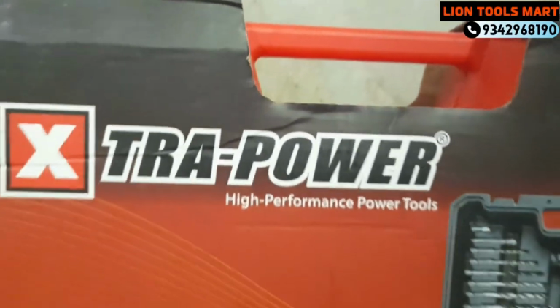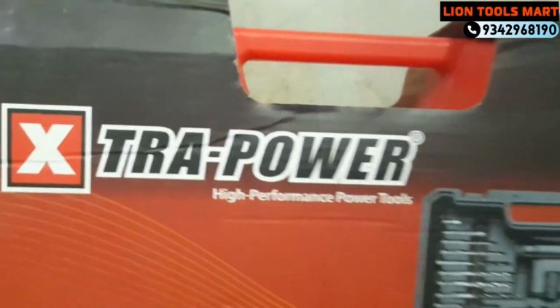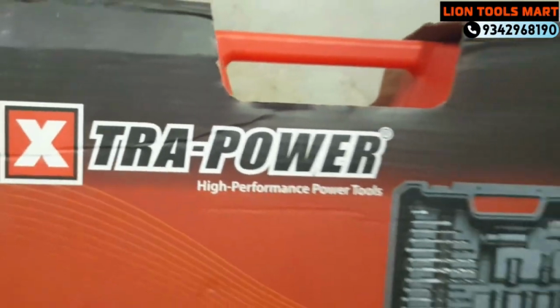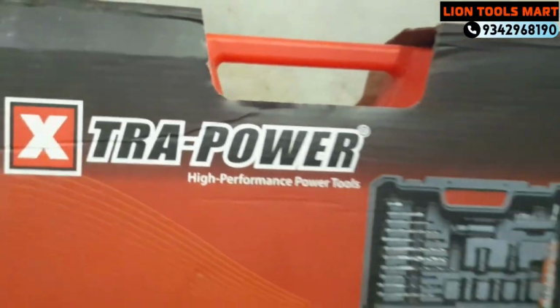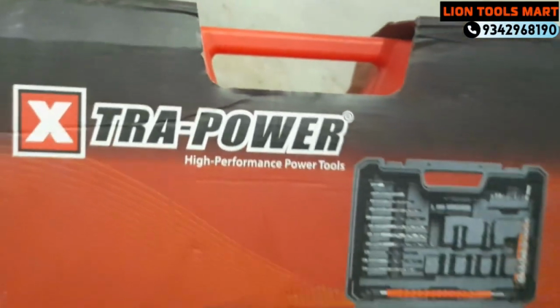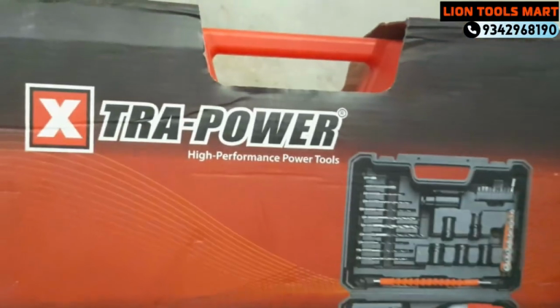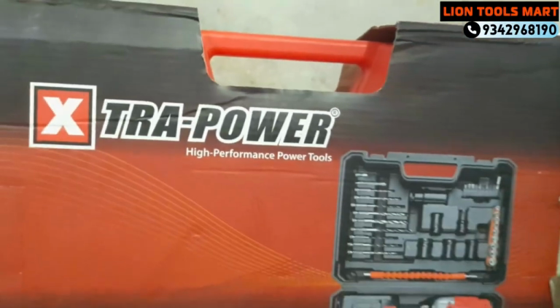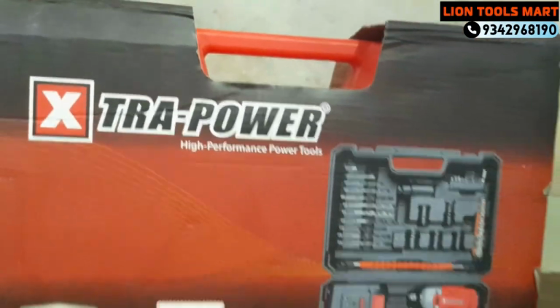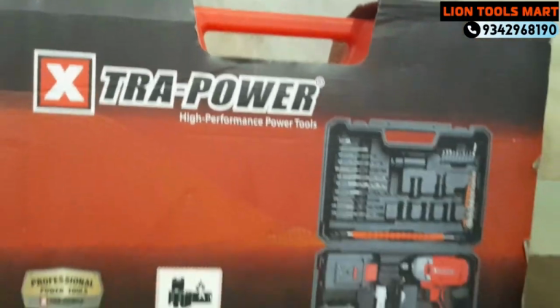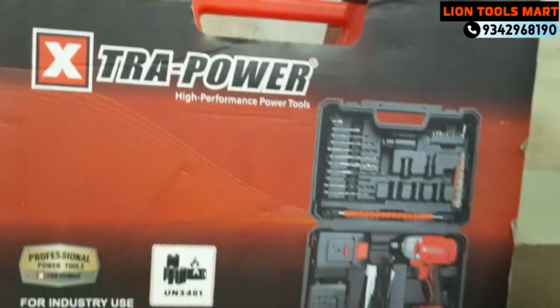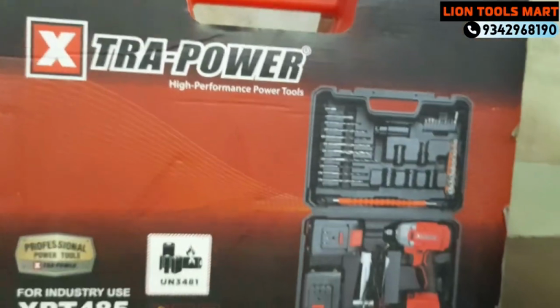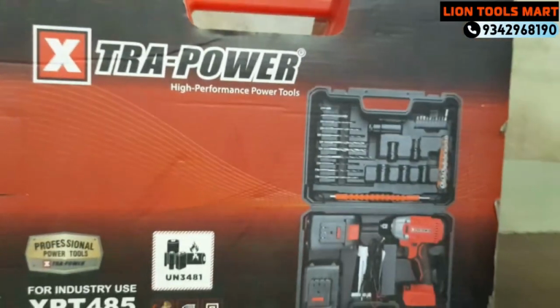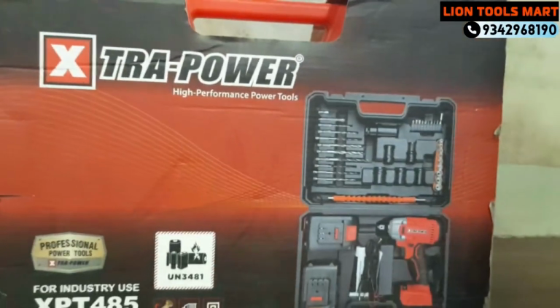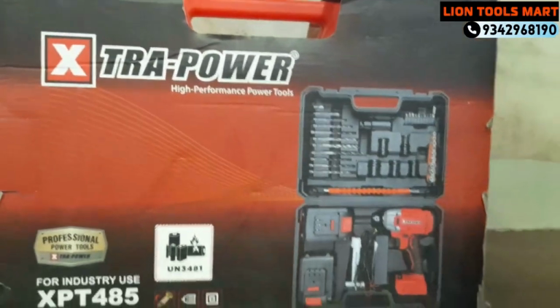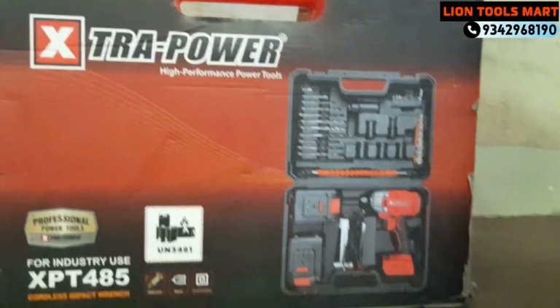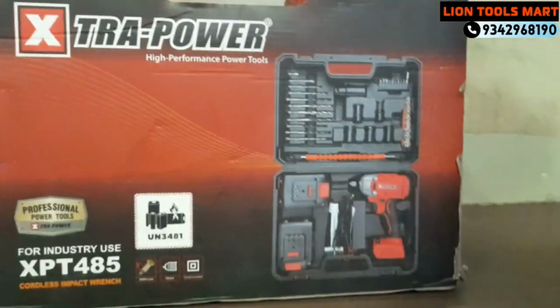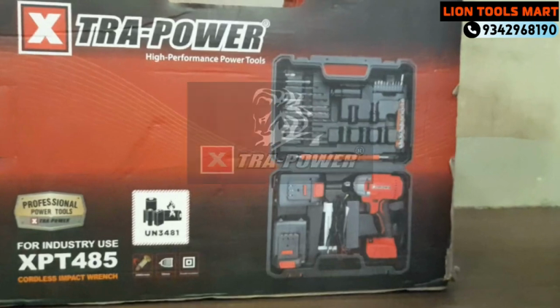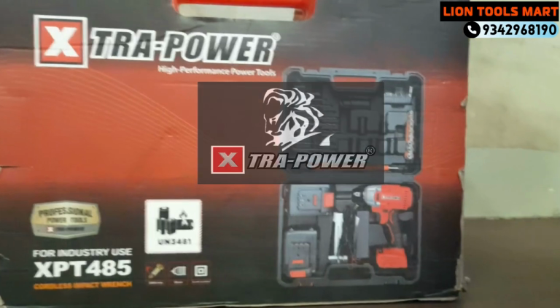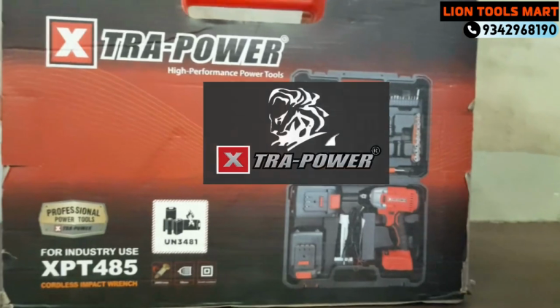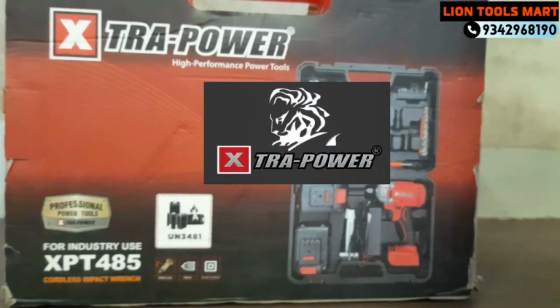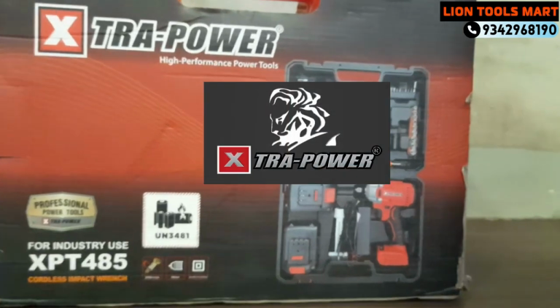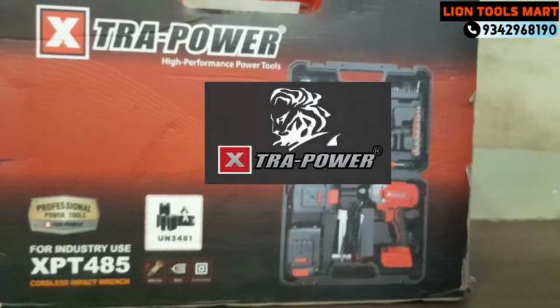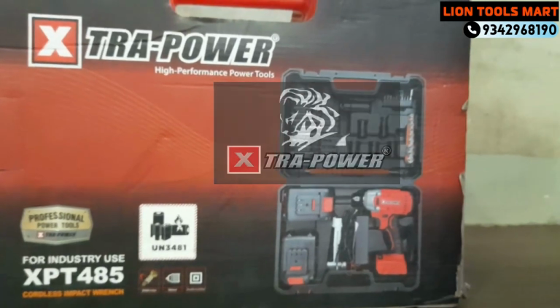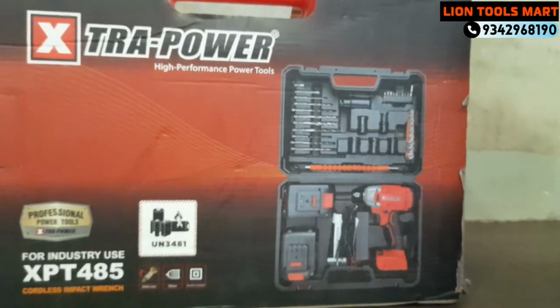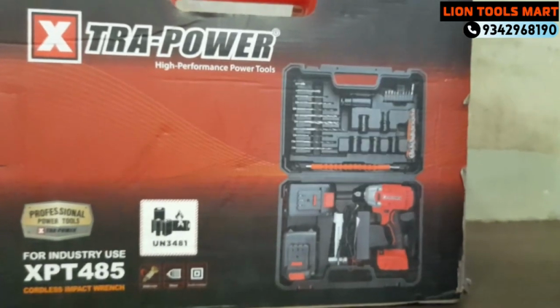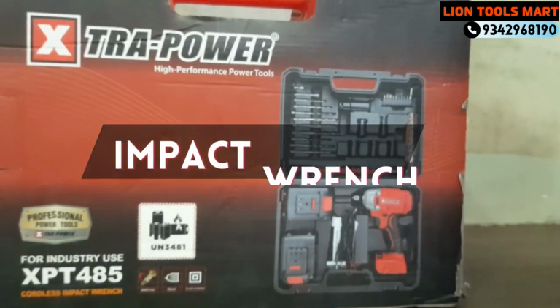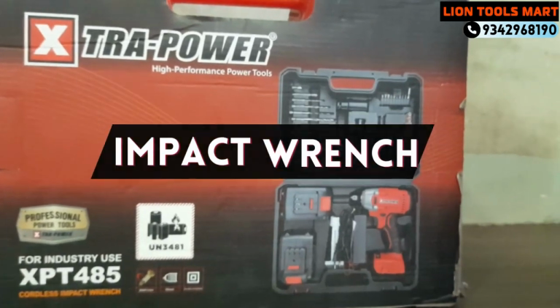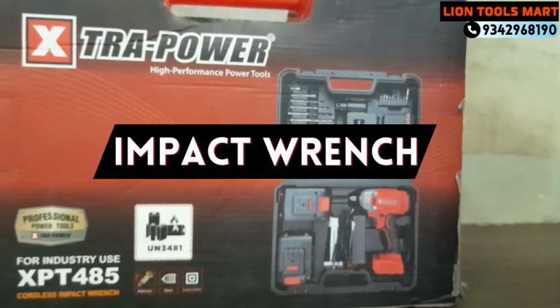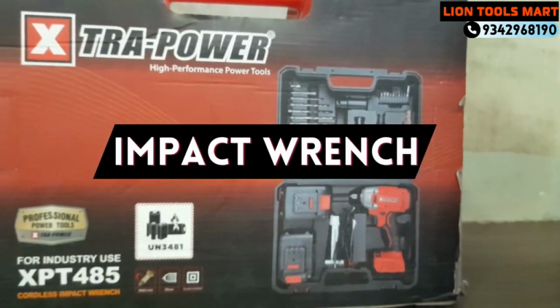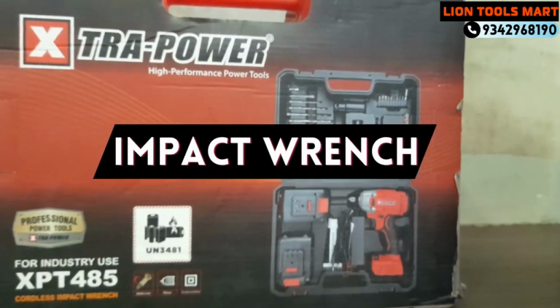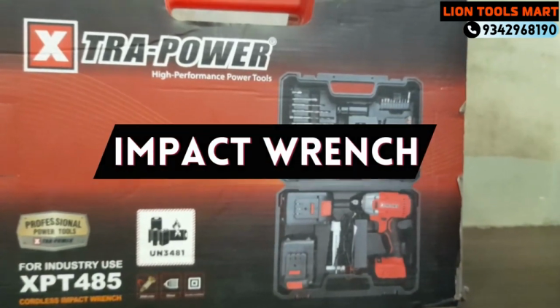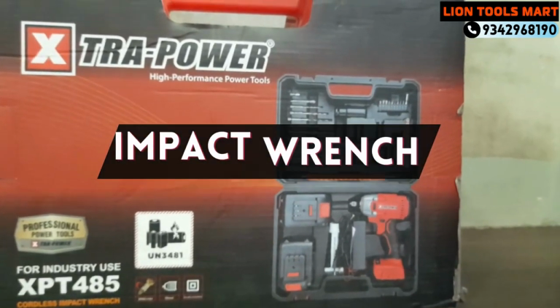Hi friends, welcome to Line Tools Mart. We are going to talk about extra power and impact.